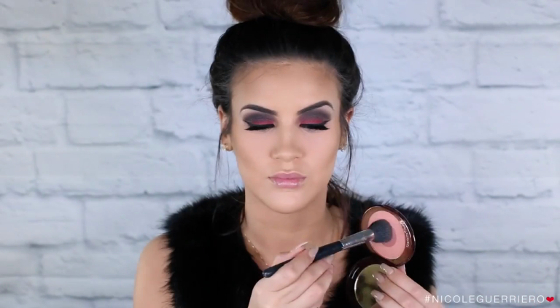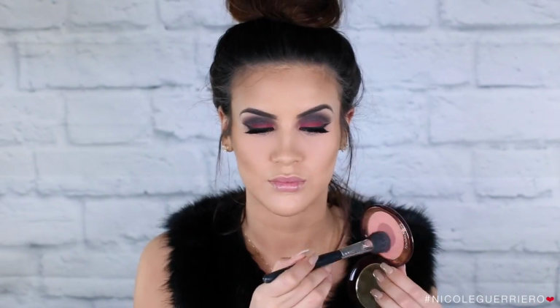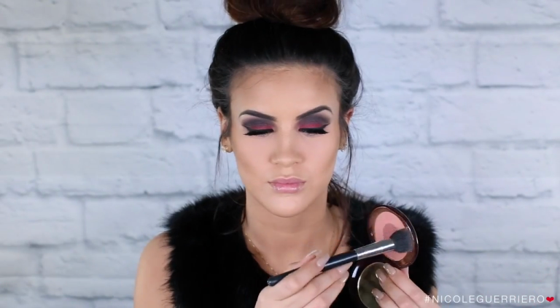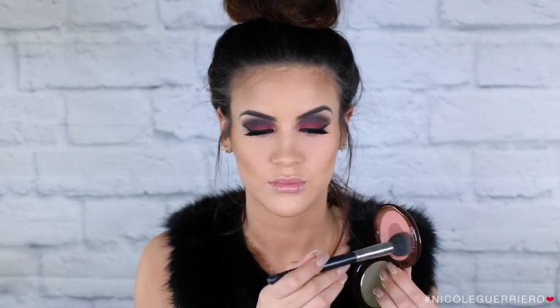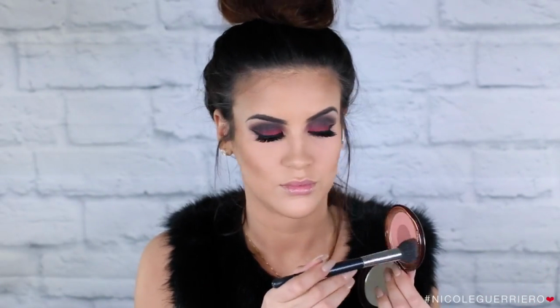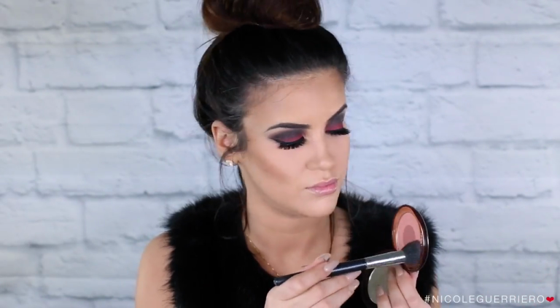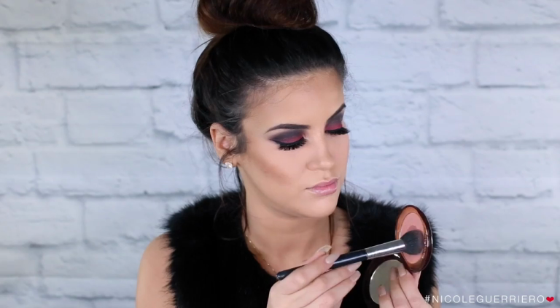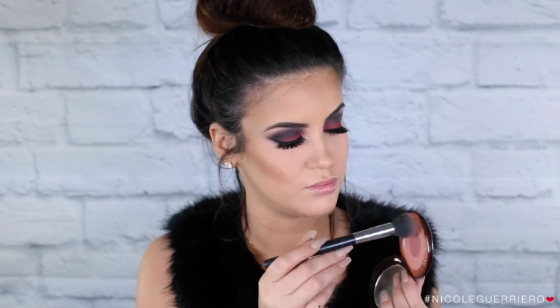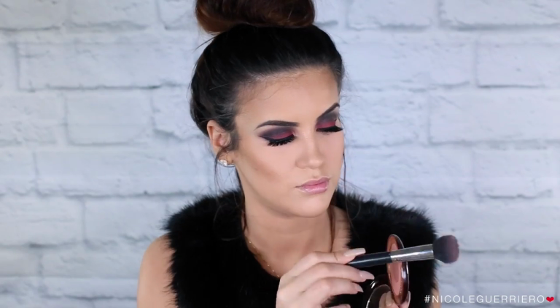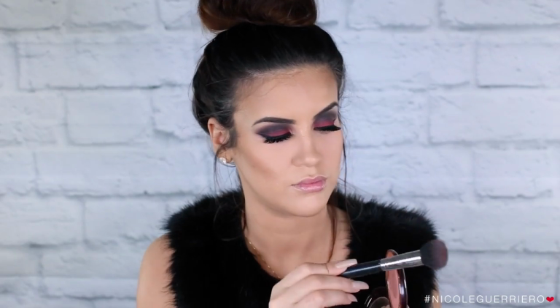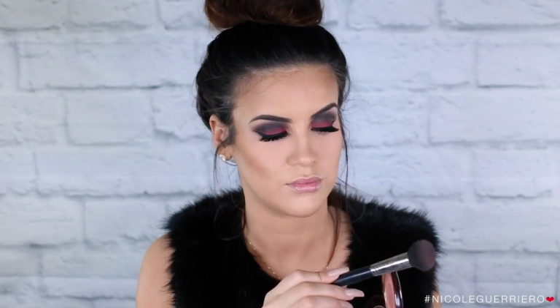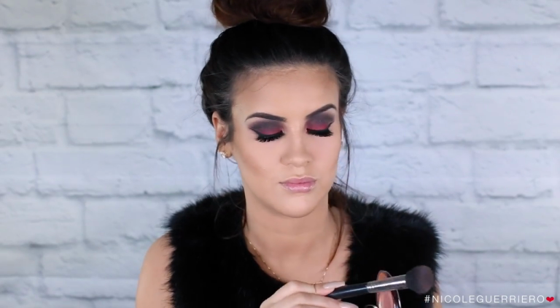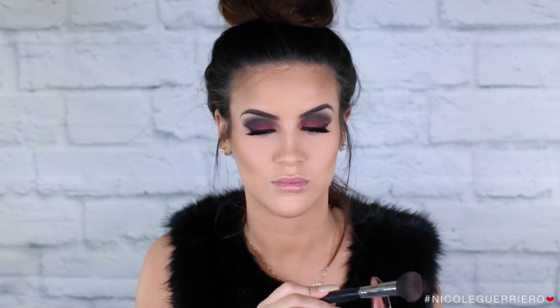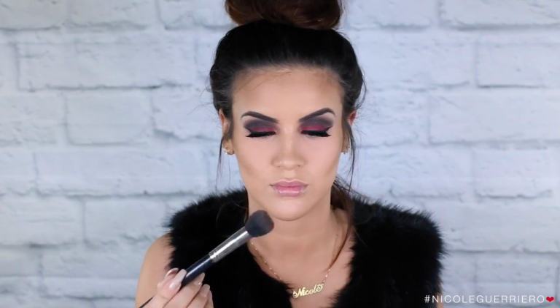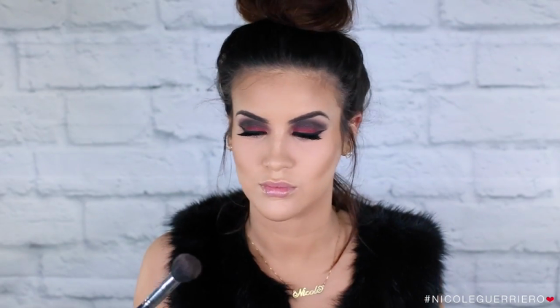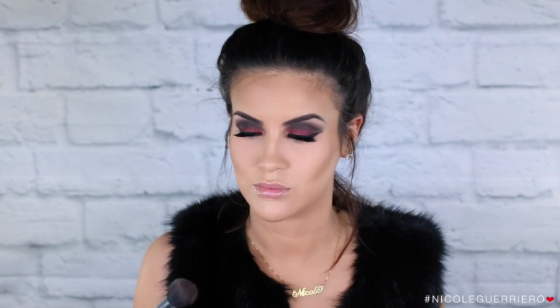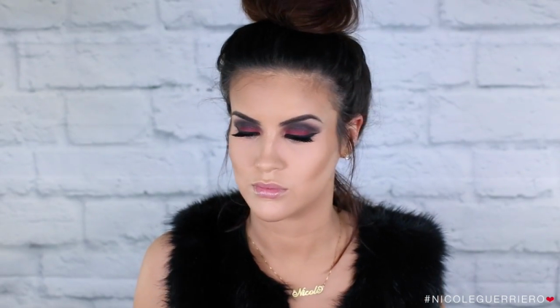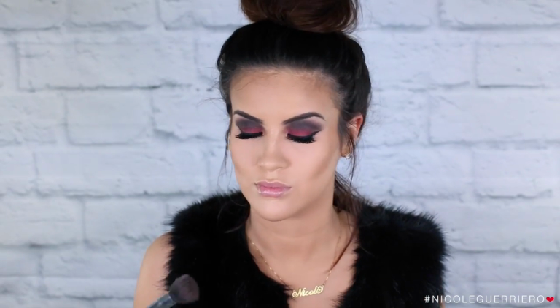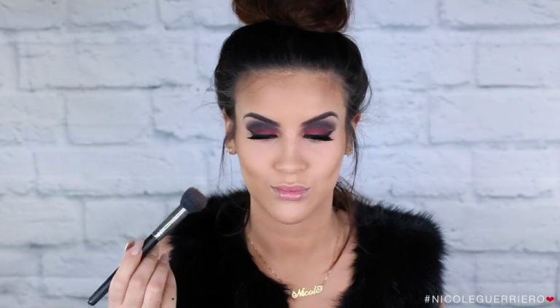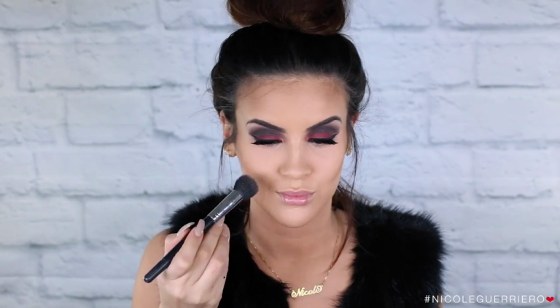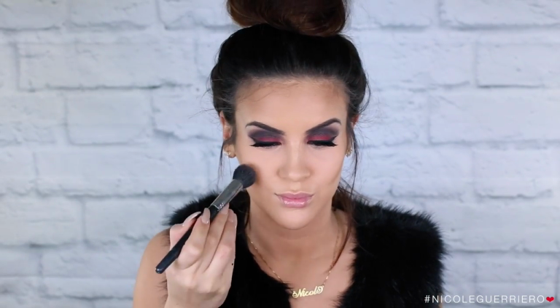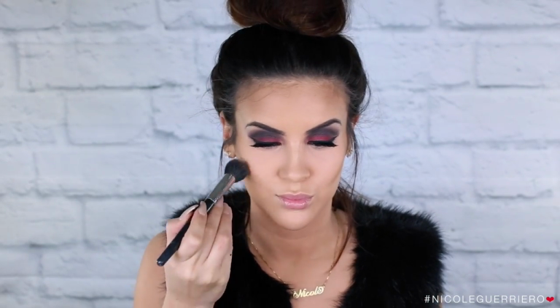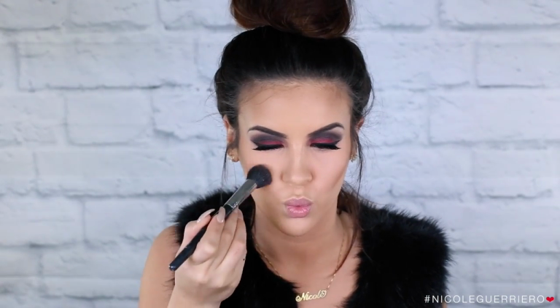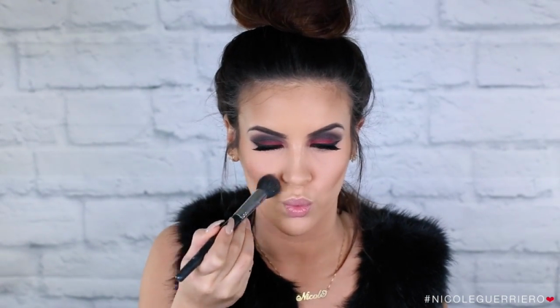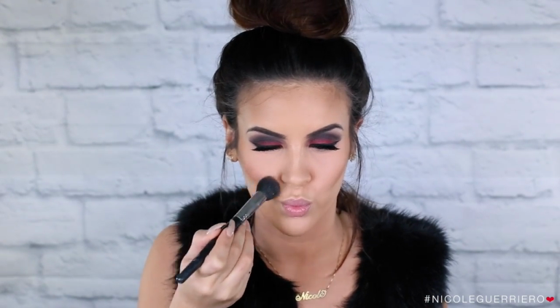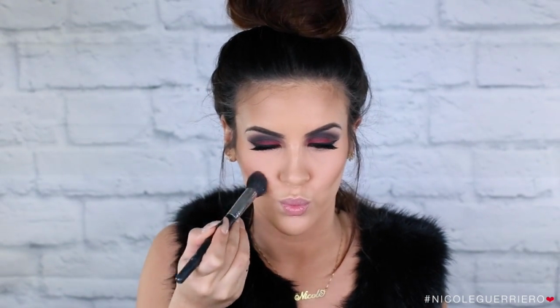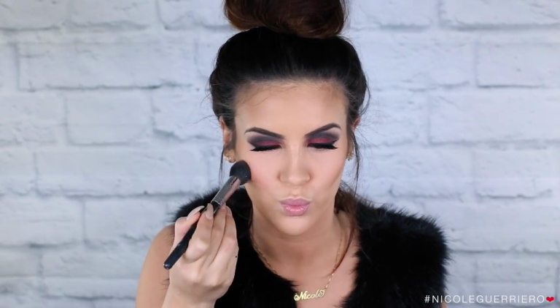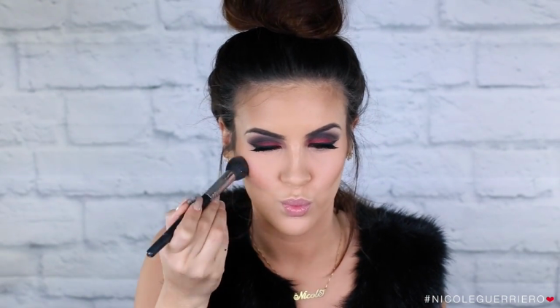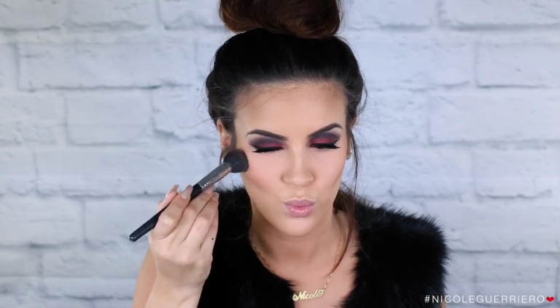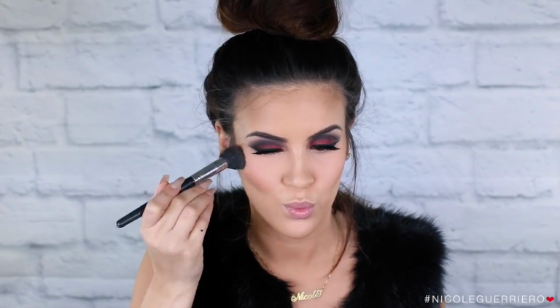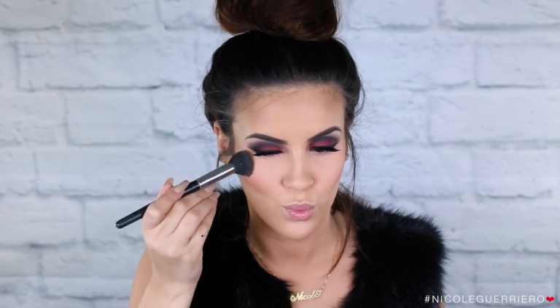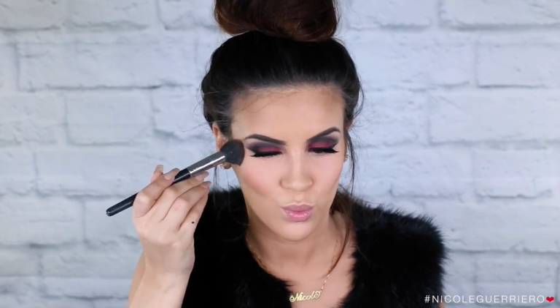And just to add a little bit of color to the cheeks, I'm gonna use the Charlotte Tilbury Sex on Fire blush one more time.